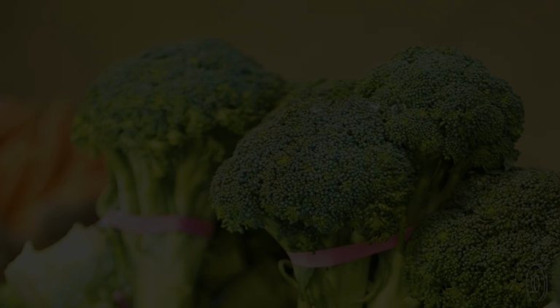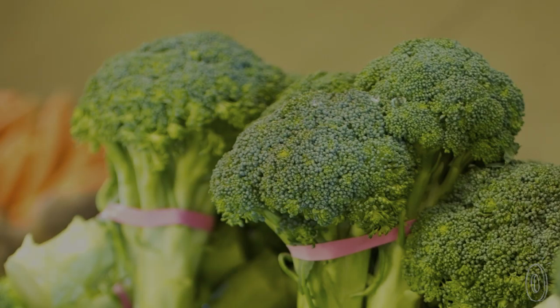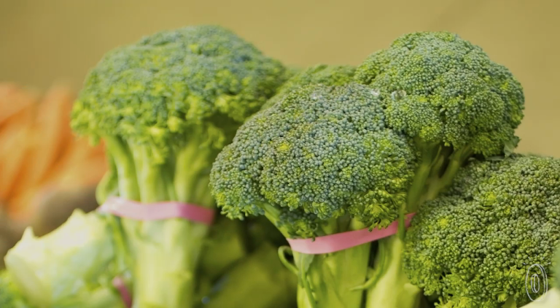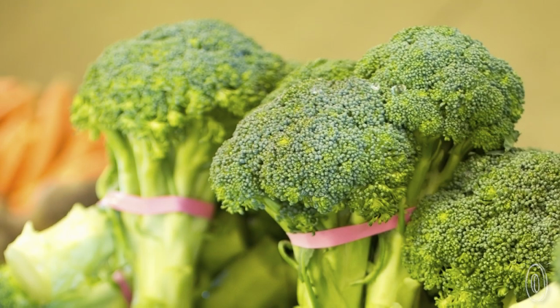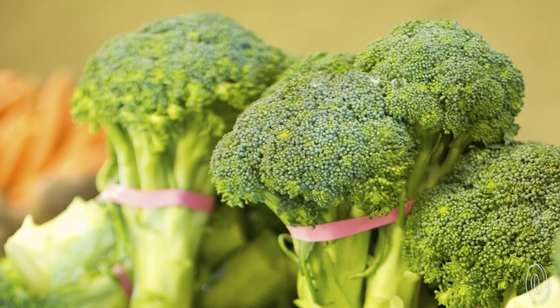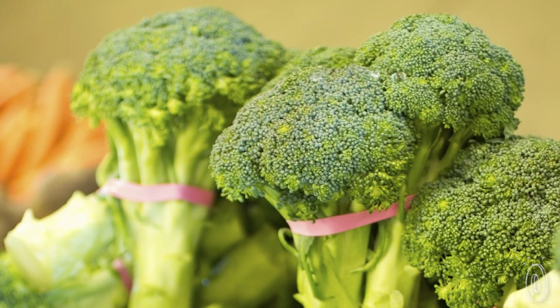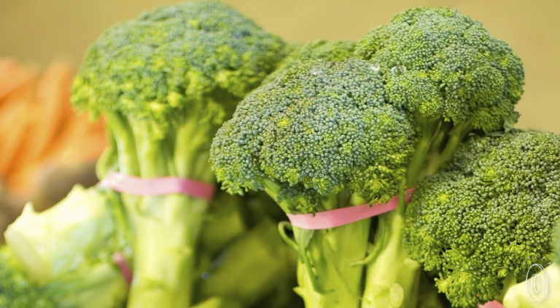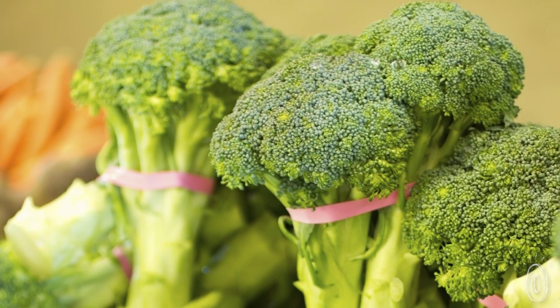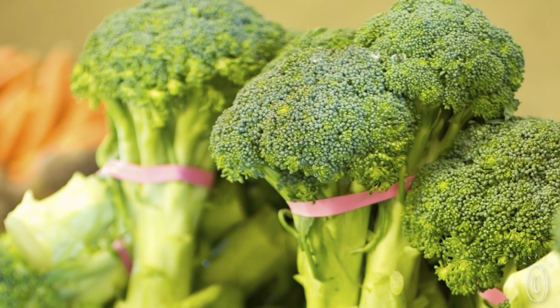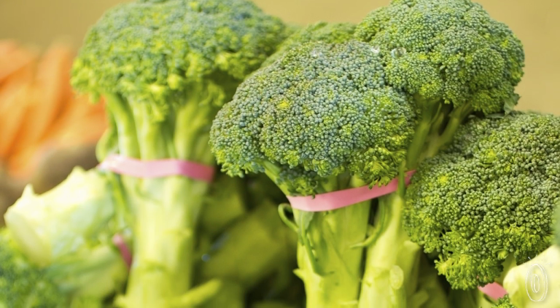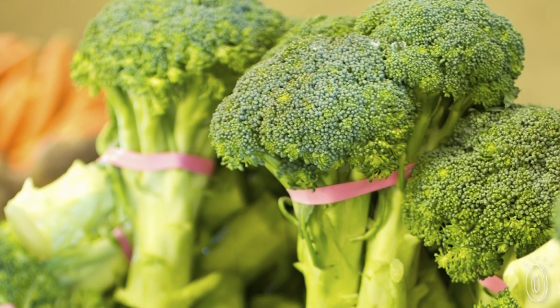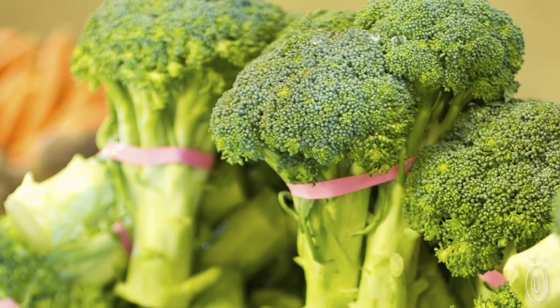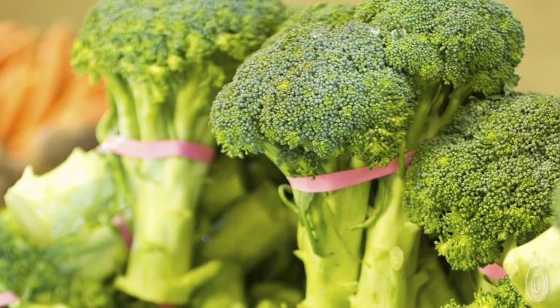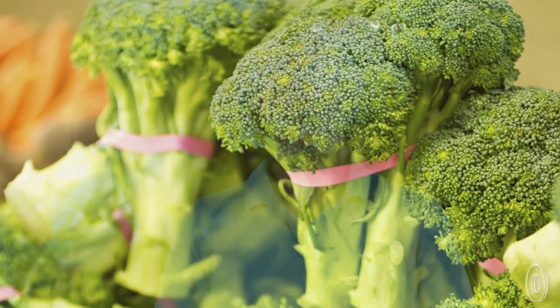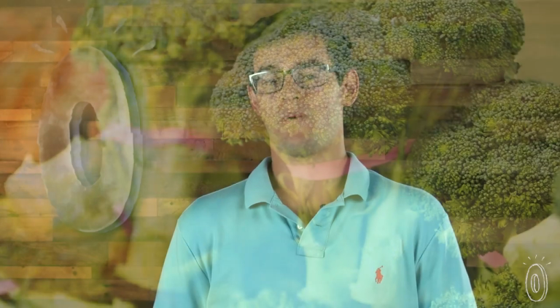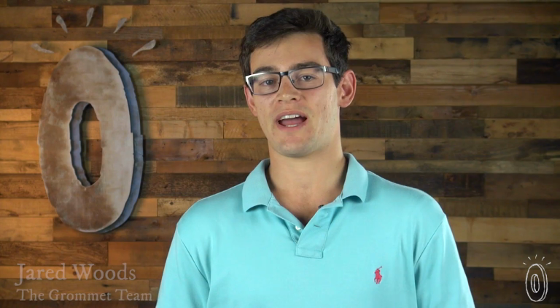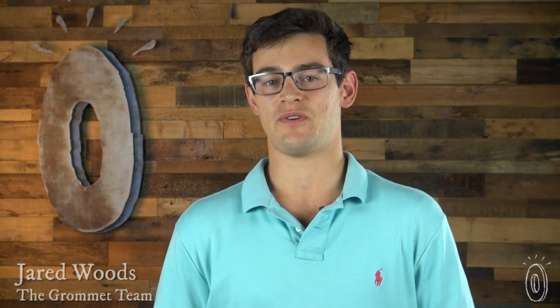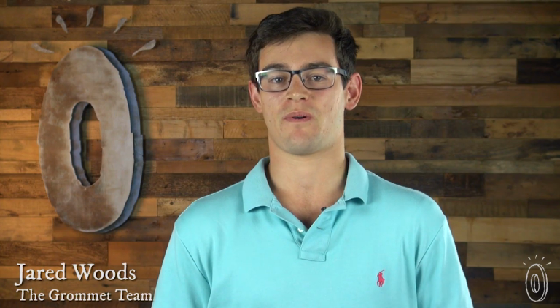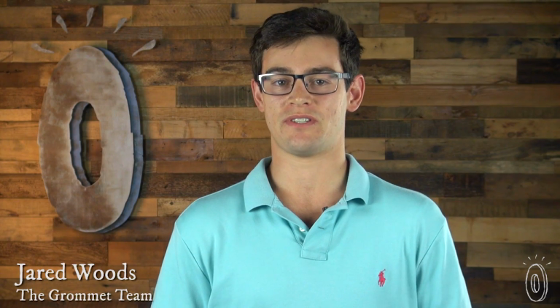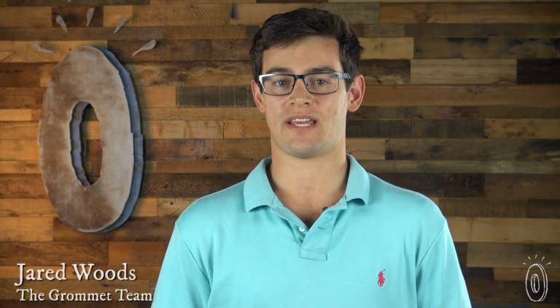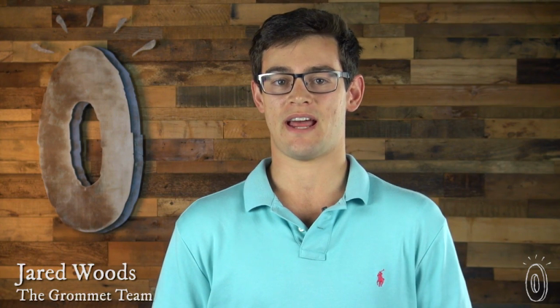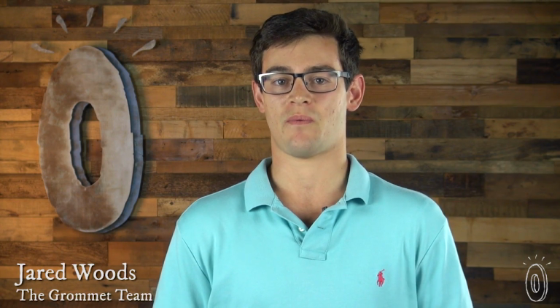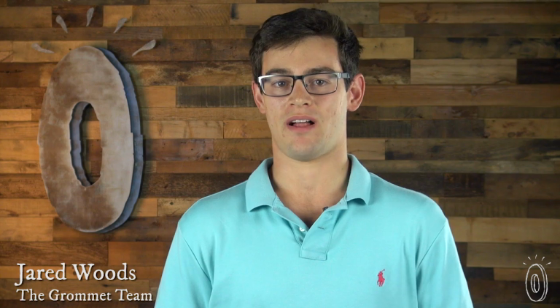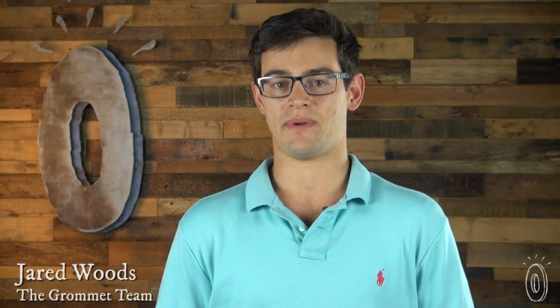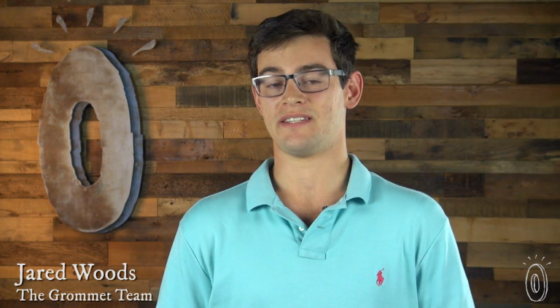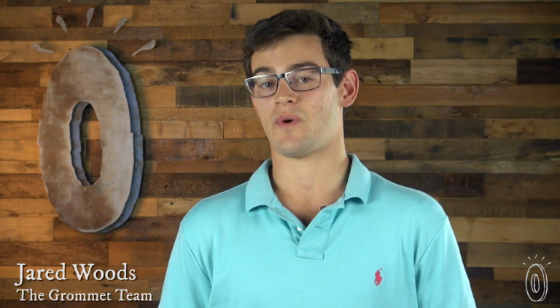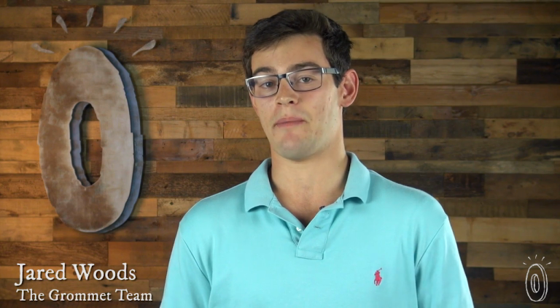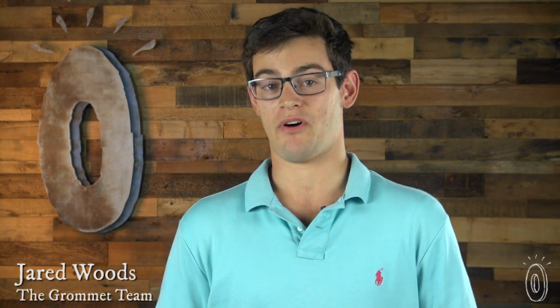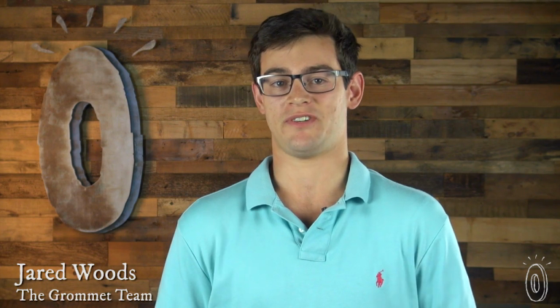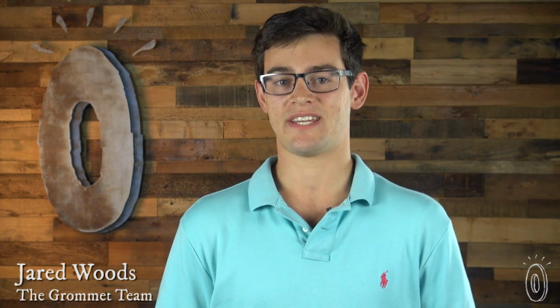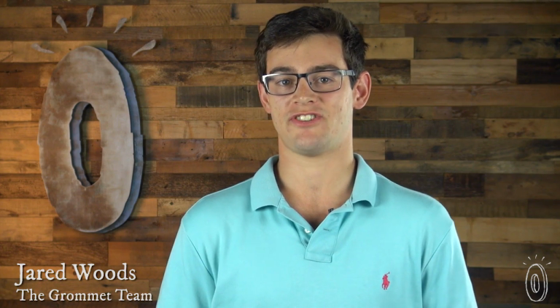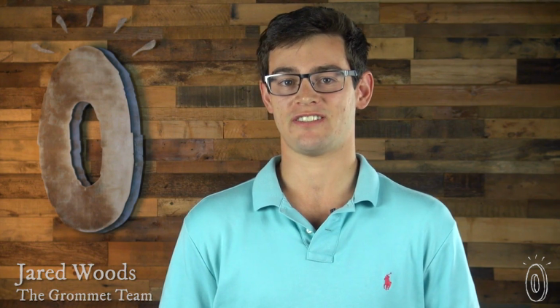You know those rubber bands they put around broccoli in the supermarket? Well, one guy in New York was using it as a wallet because he didn't want to add bulk to his skinny jeans.